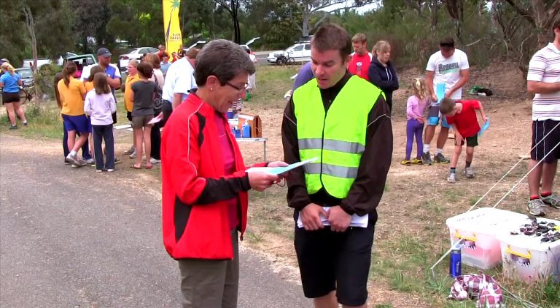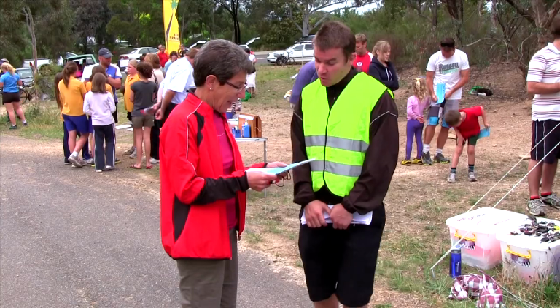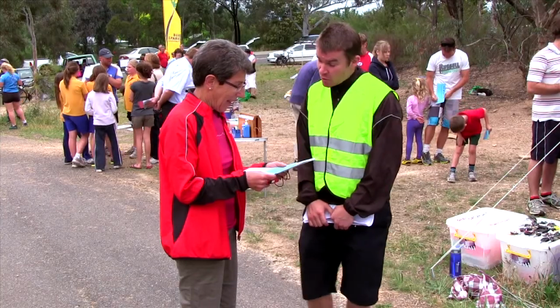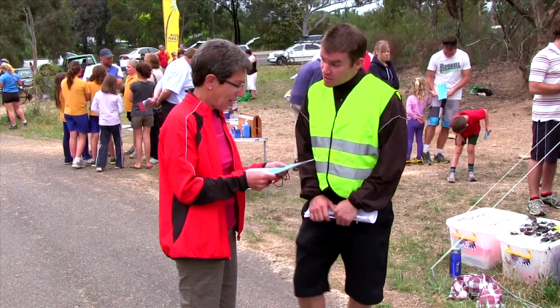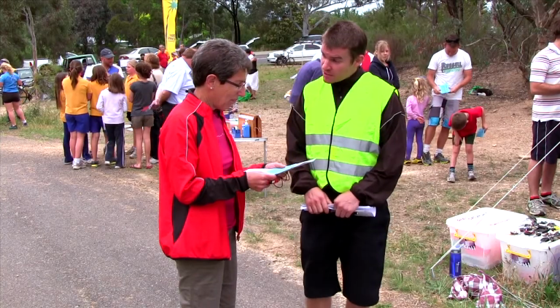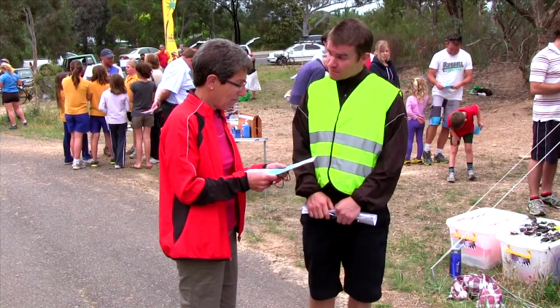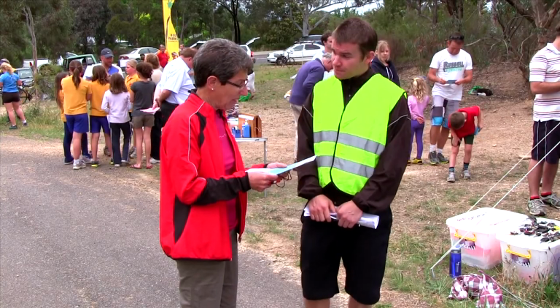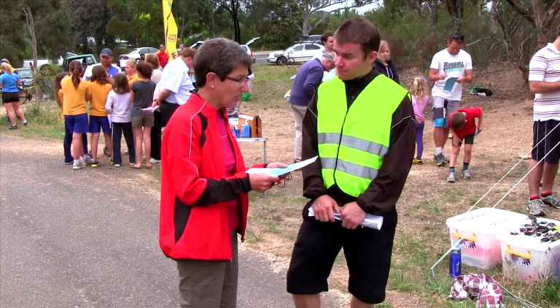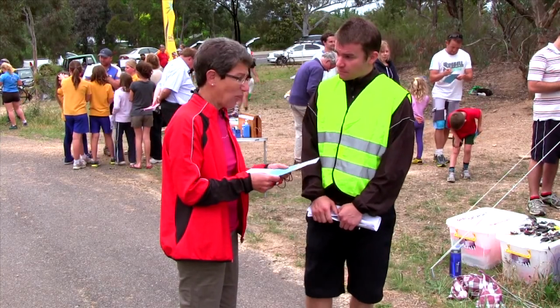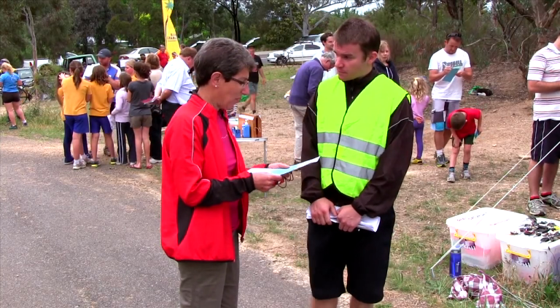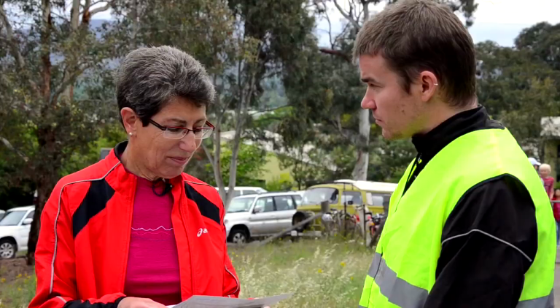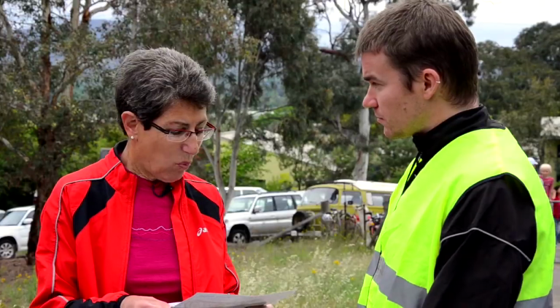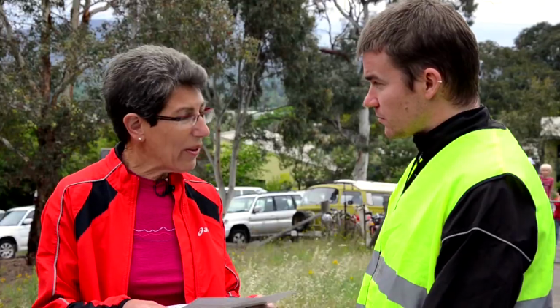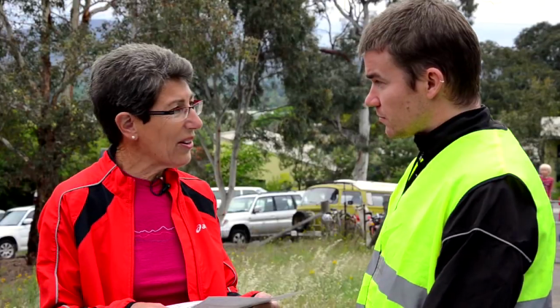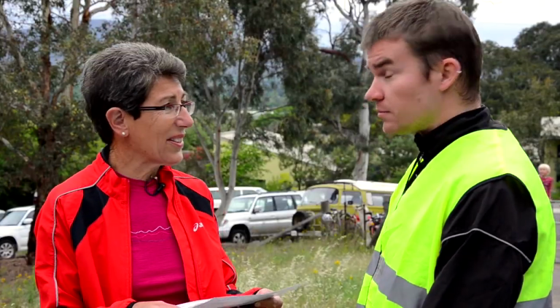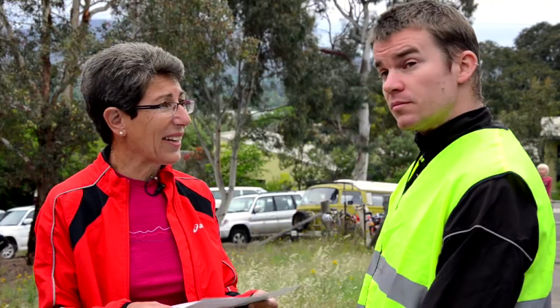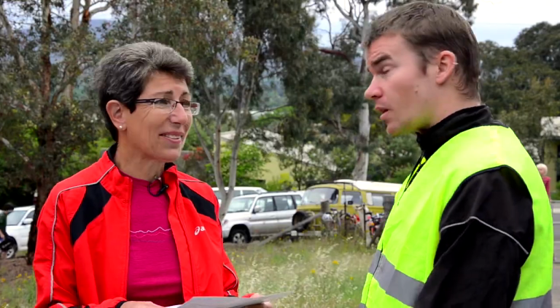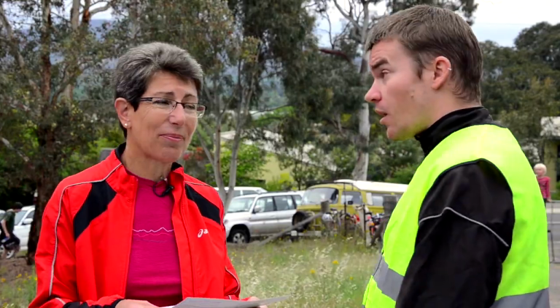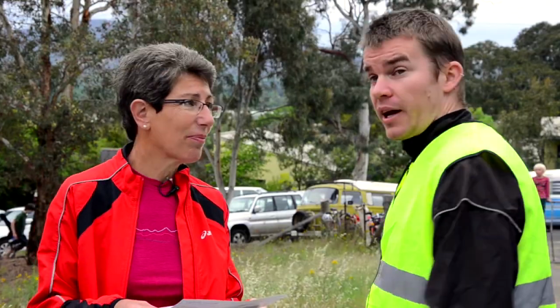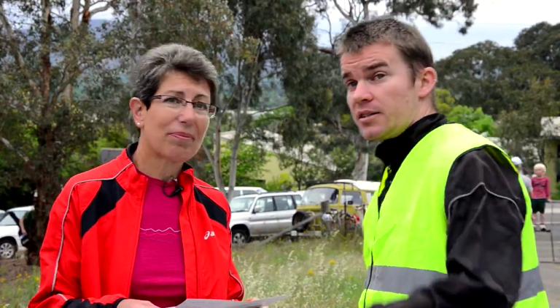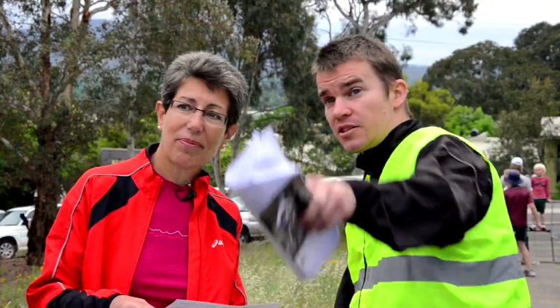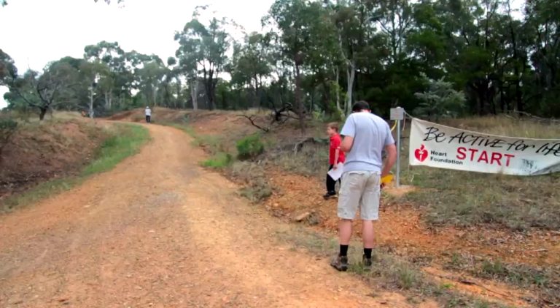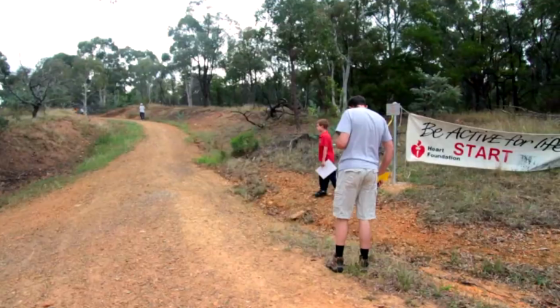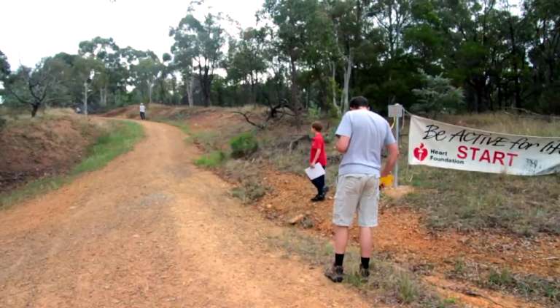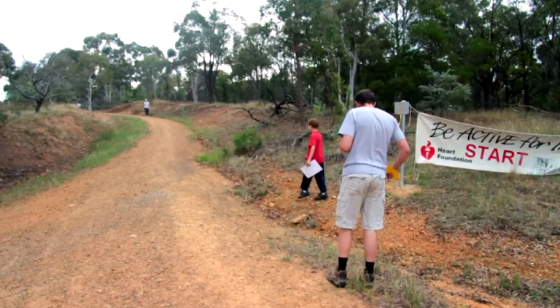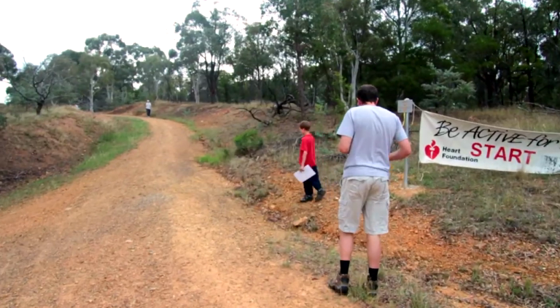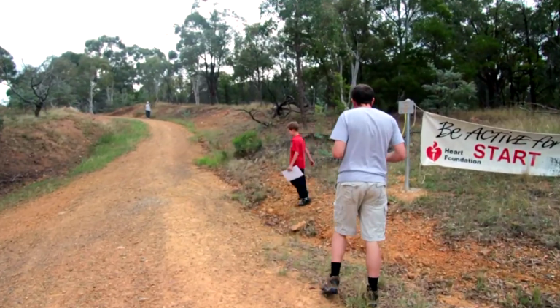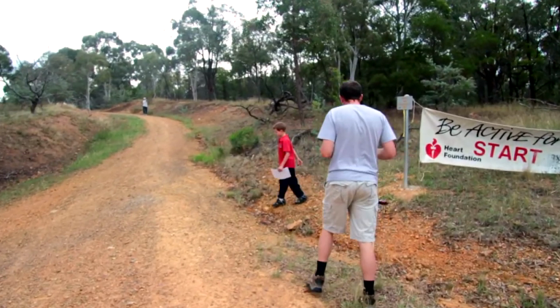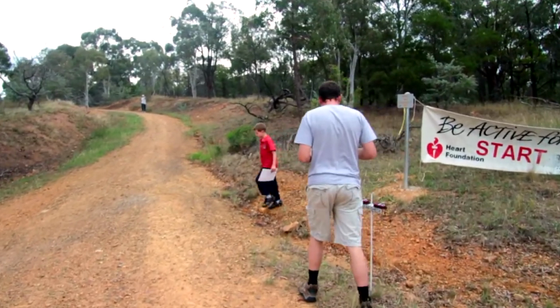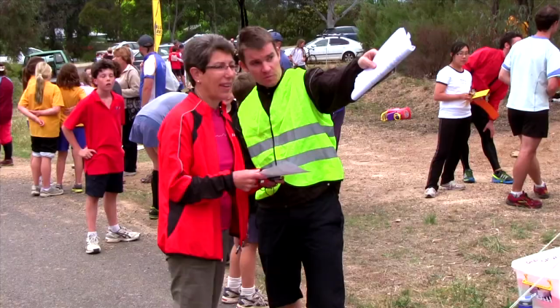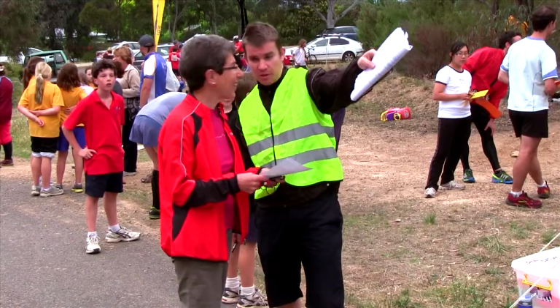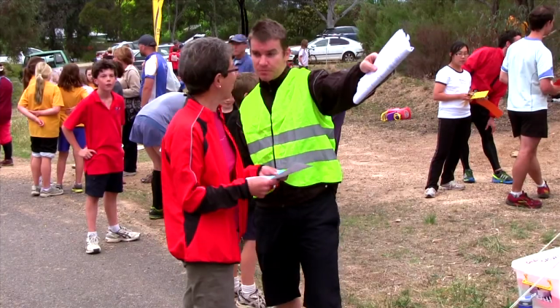Any more questions? Well, yes, just one more. Where do I go to the start? Oh, OK. It's just the... OK, thank you.